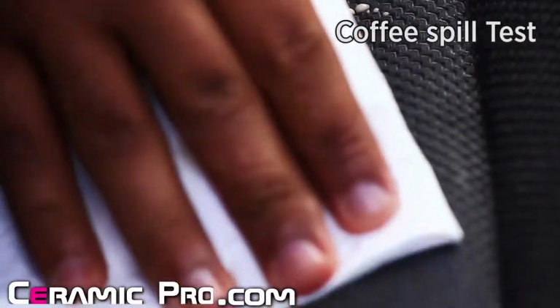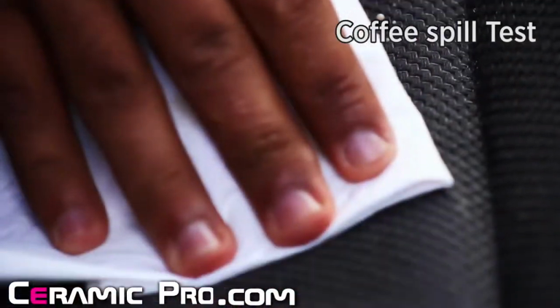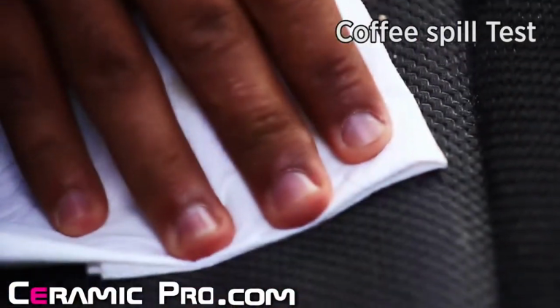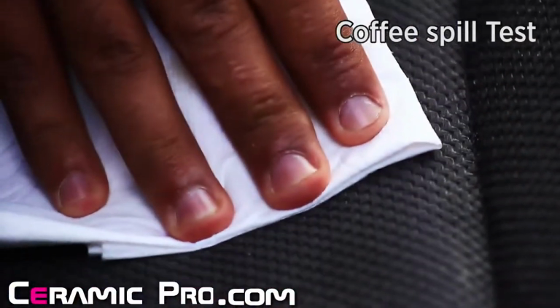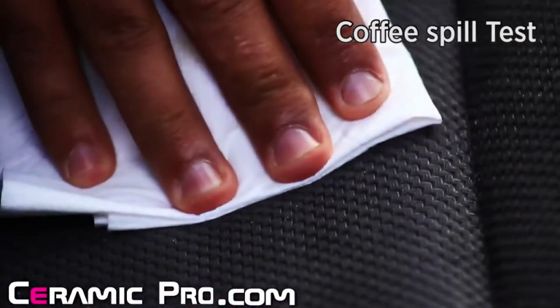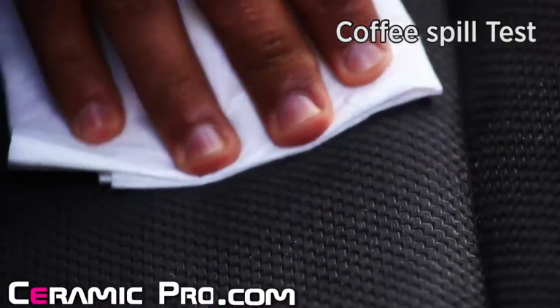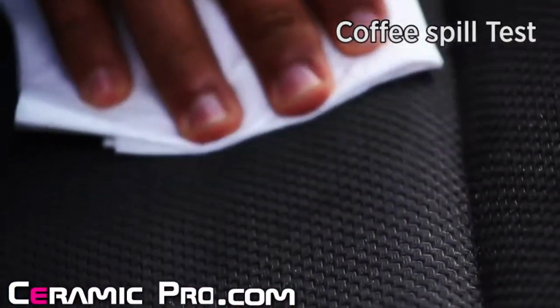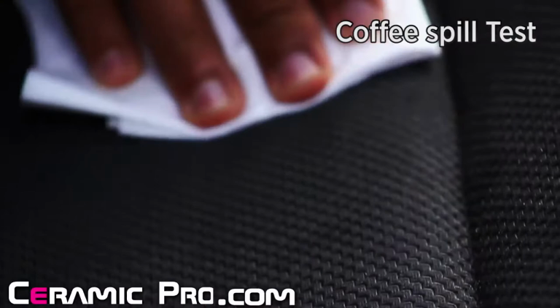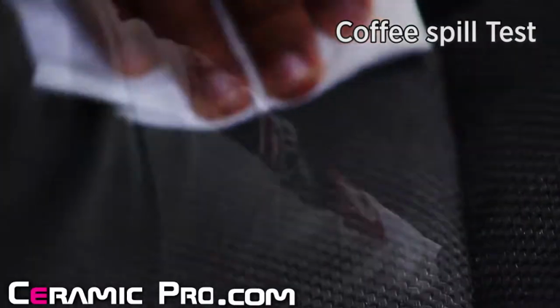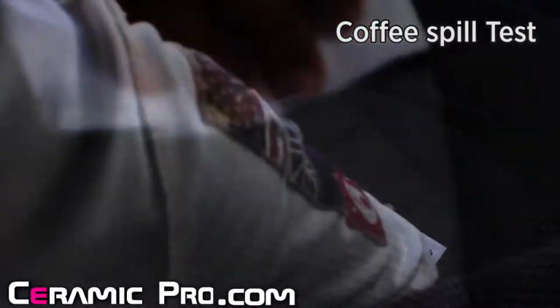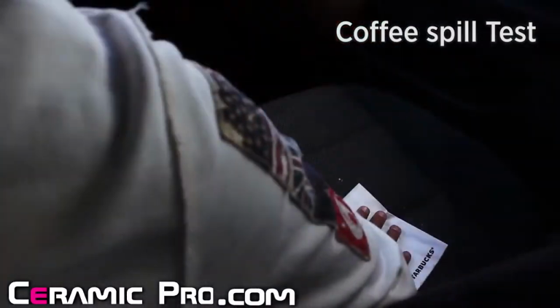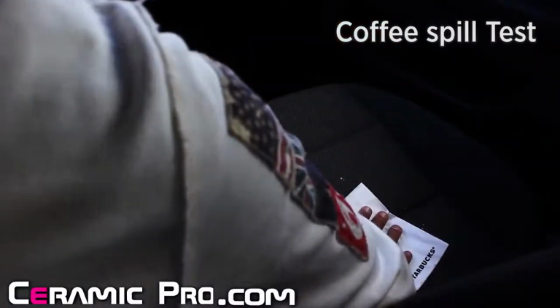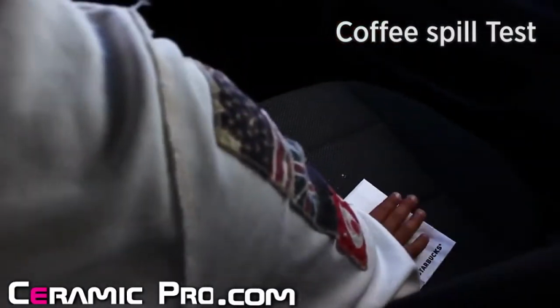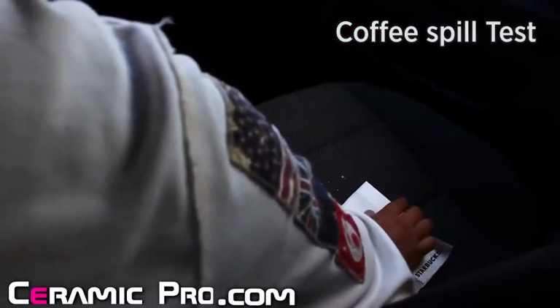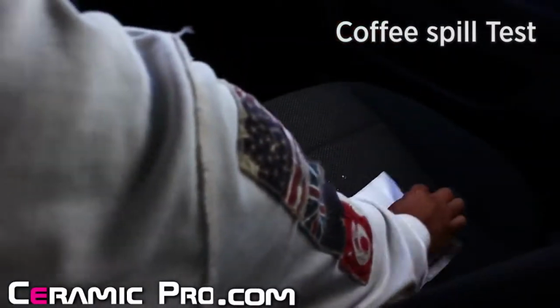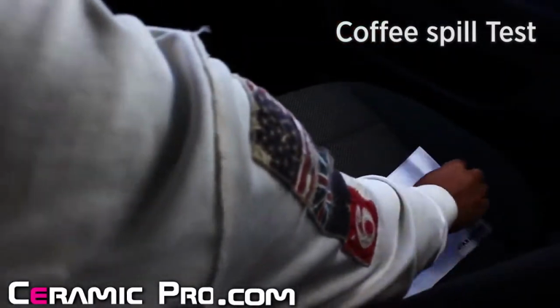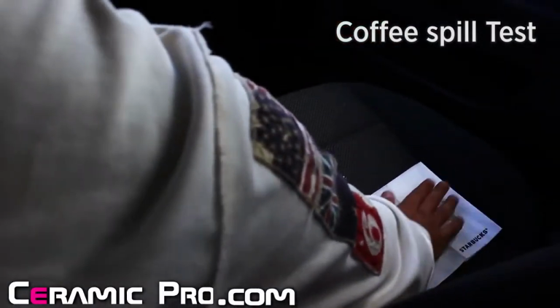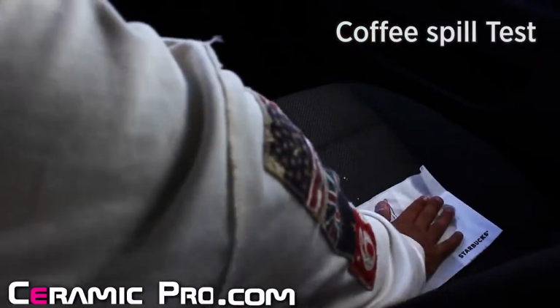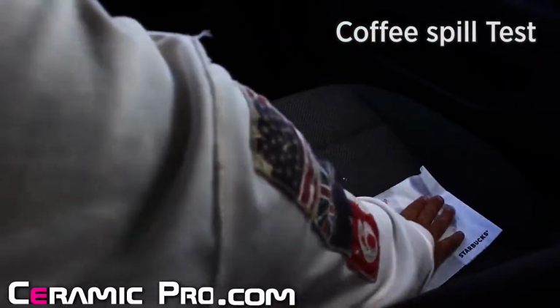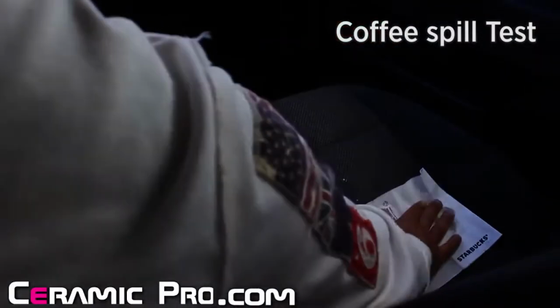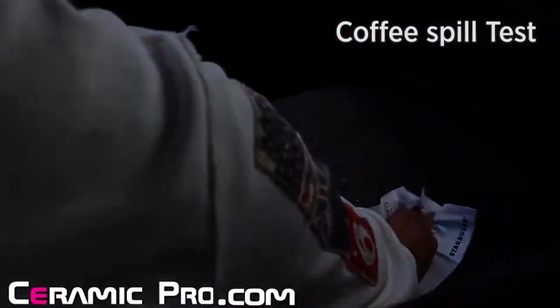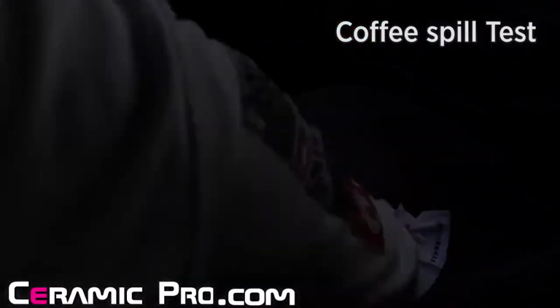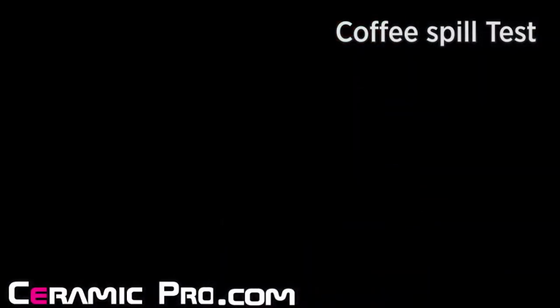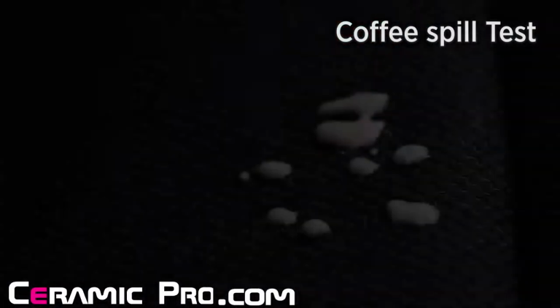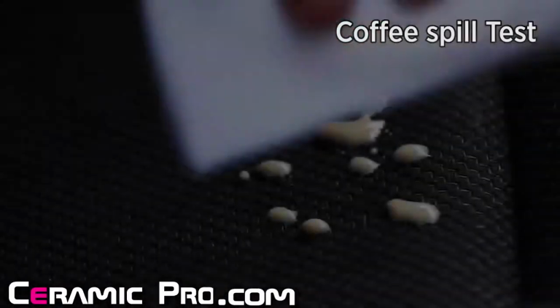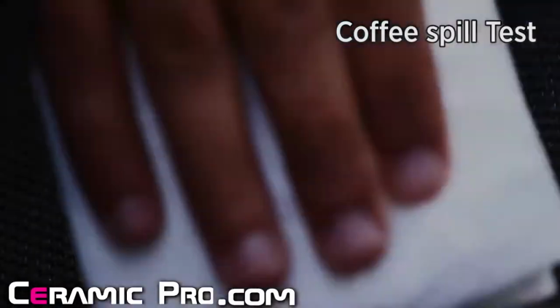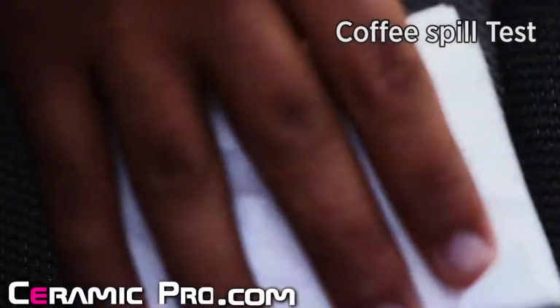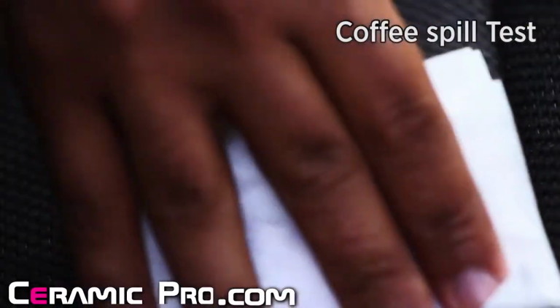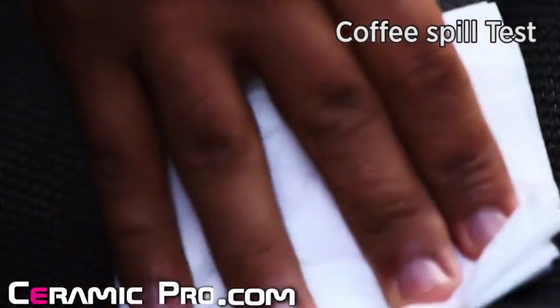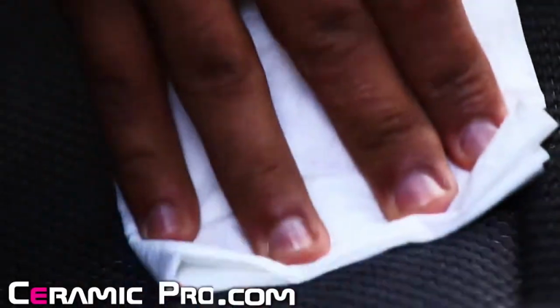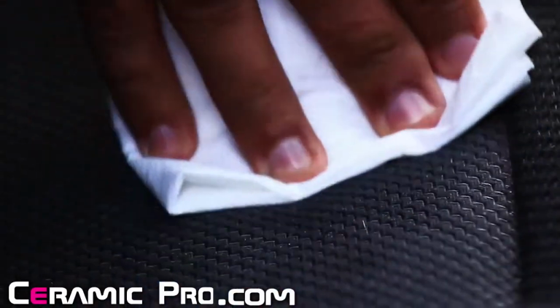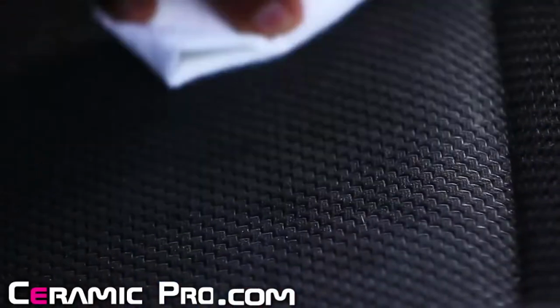With Ceramic Pro, spills wipe right up. A coffee spill doesn't mean an ugly stain anymore.